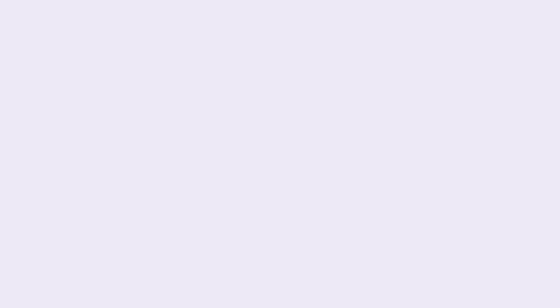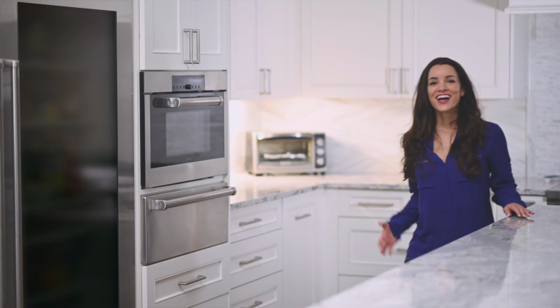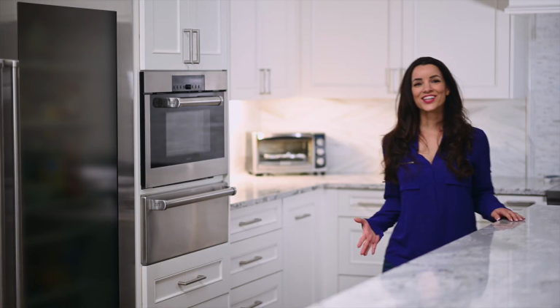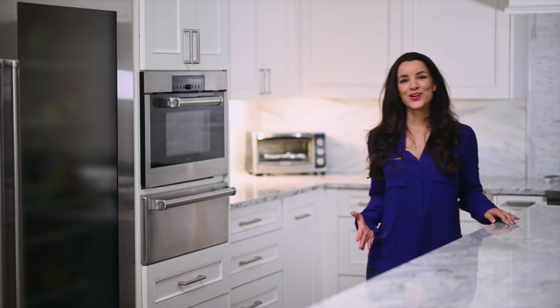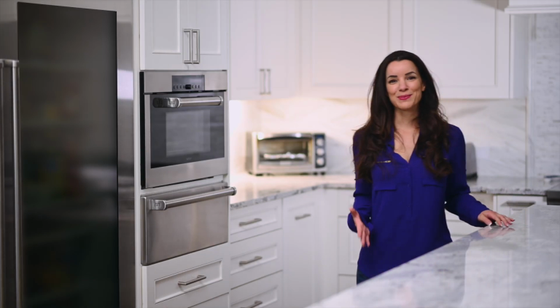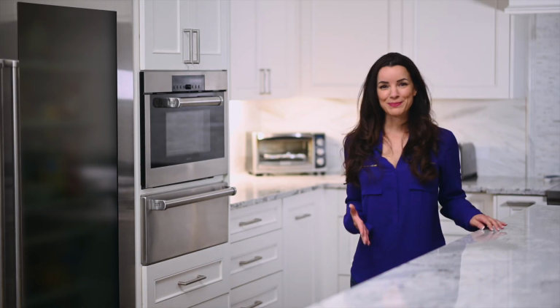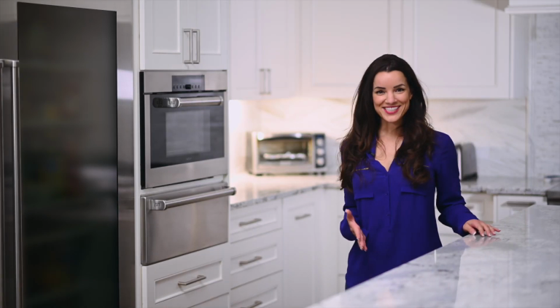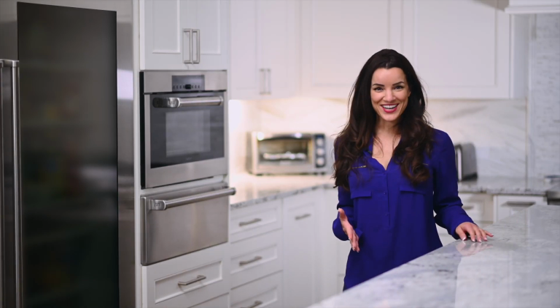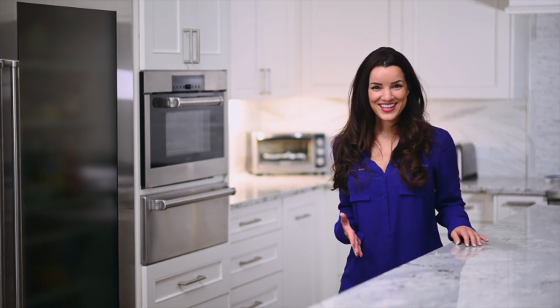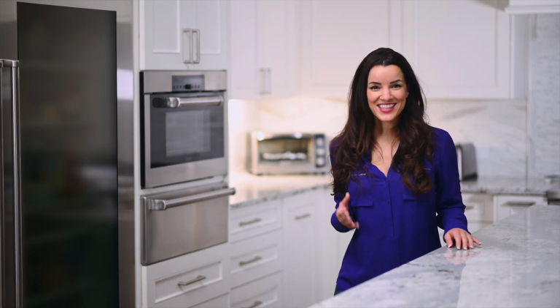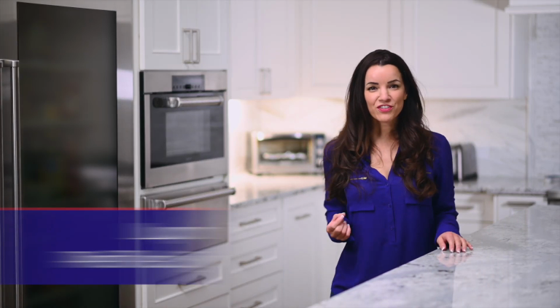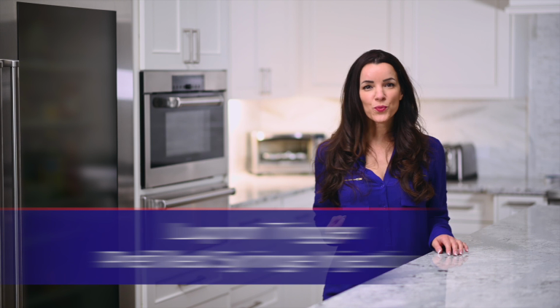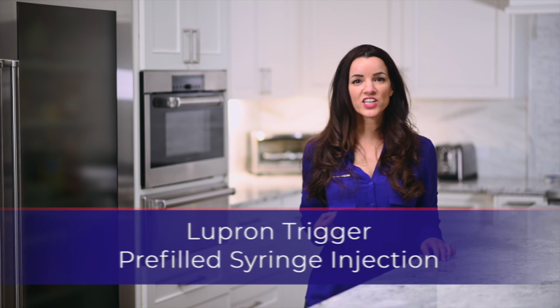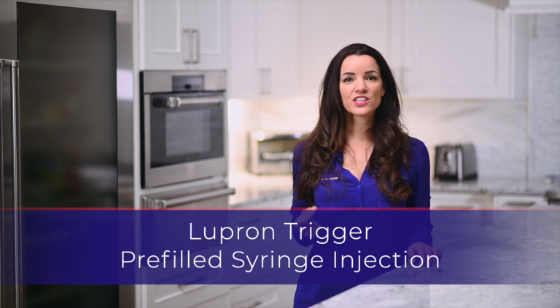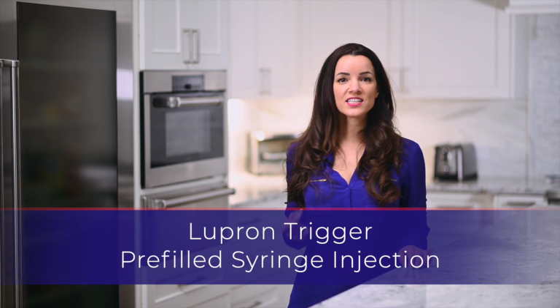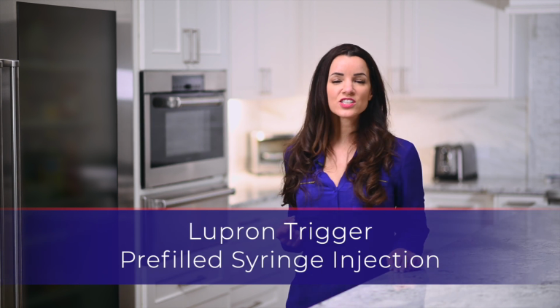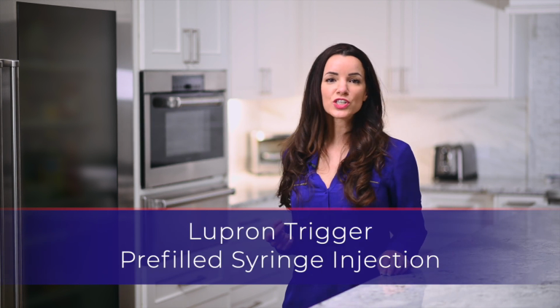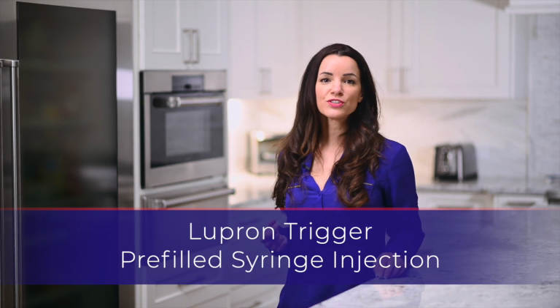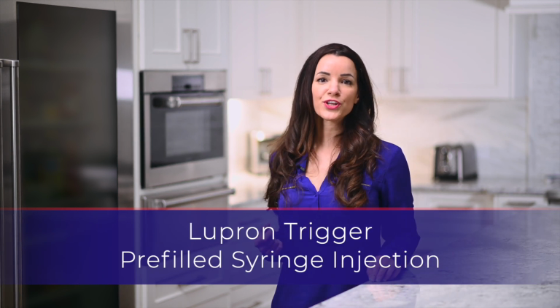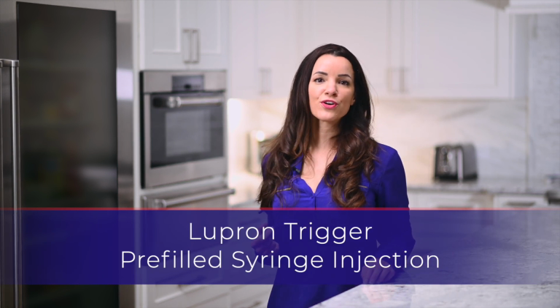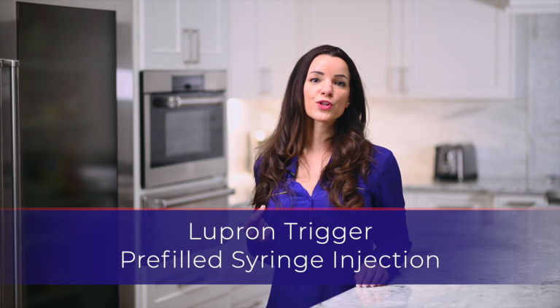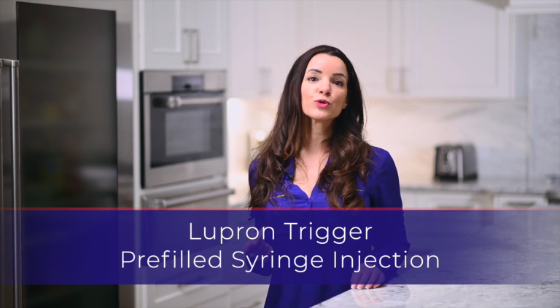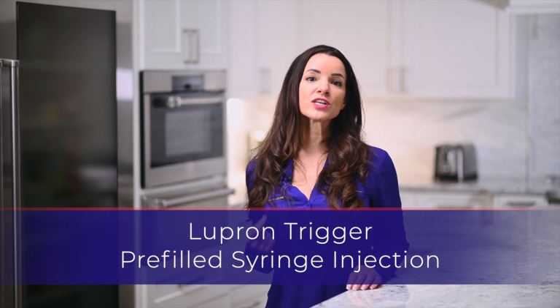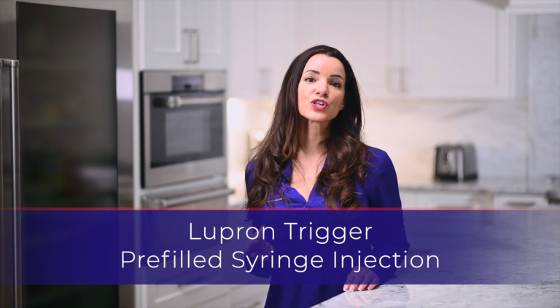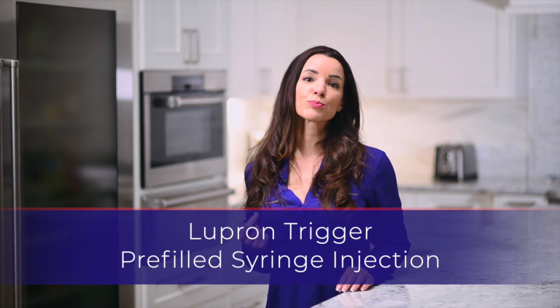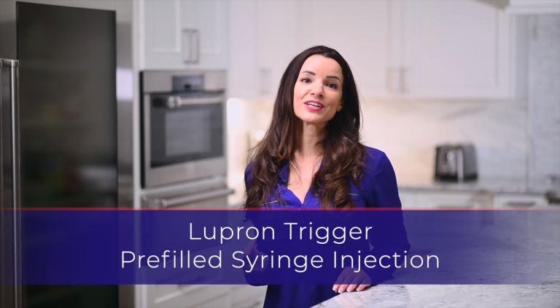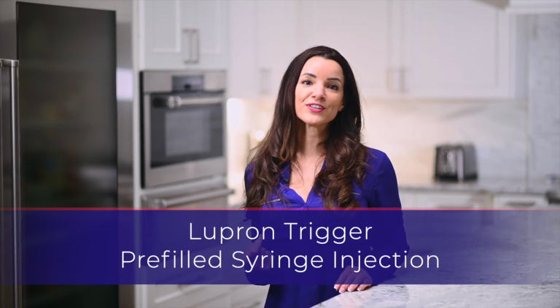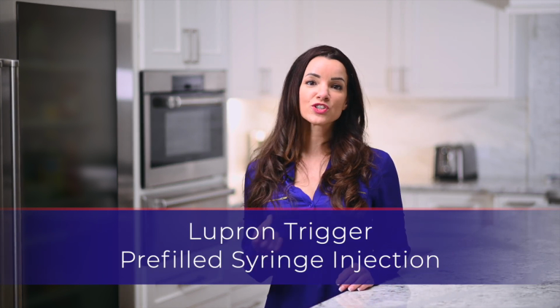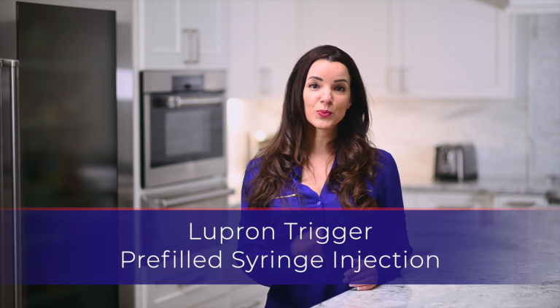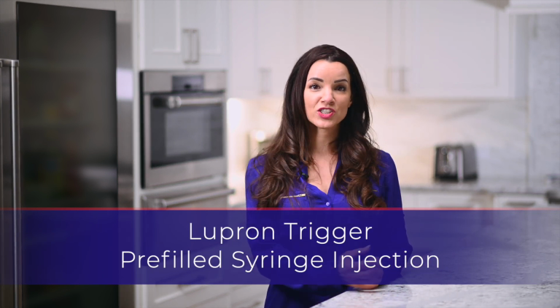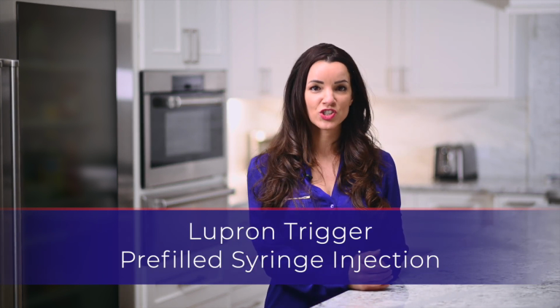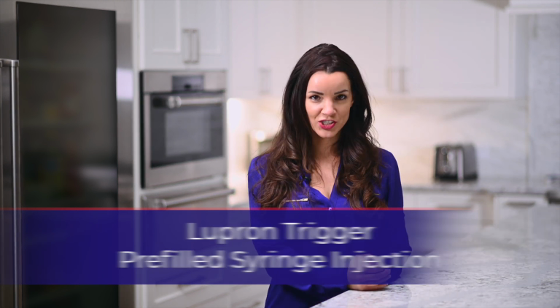Hello, my name is Sarah. Thank you for watching this instructional video for the Lupron Trigger pre-filled syringe injection.